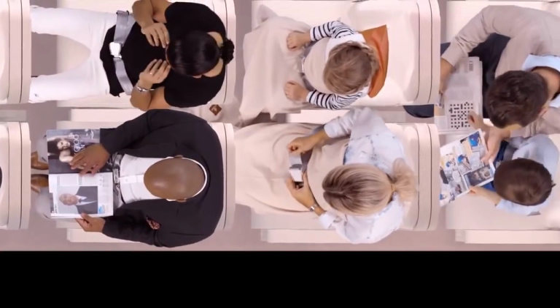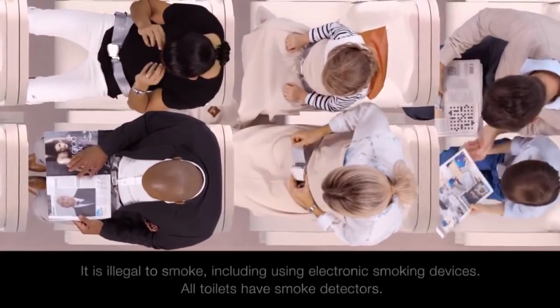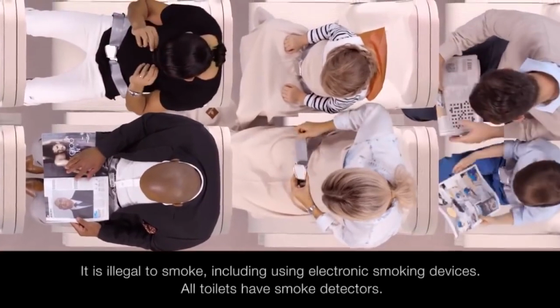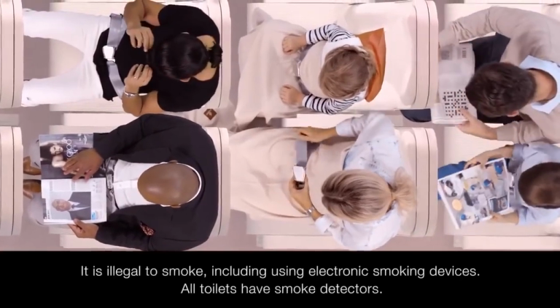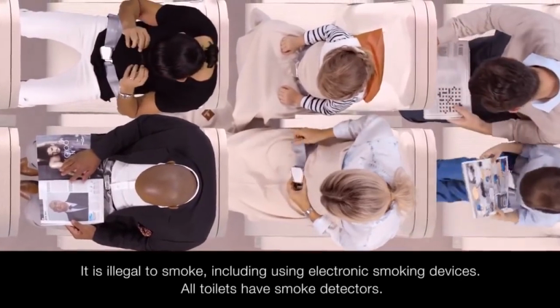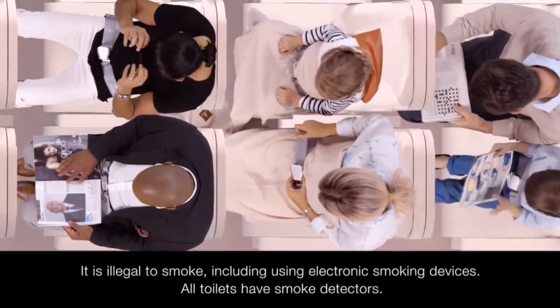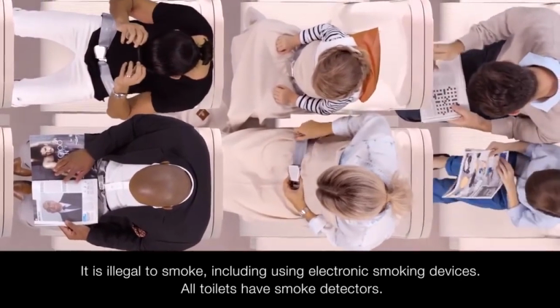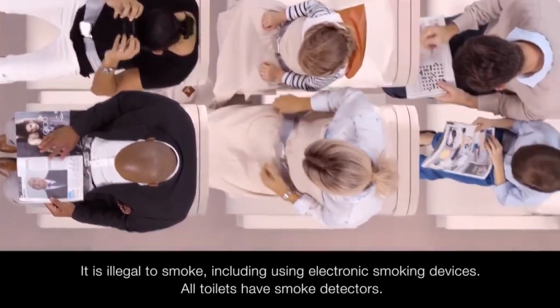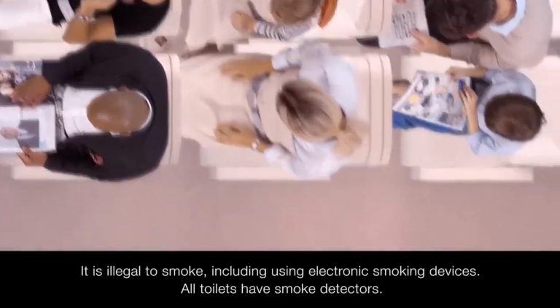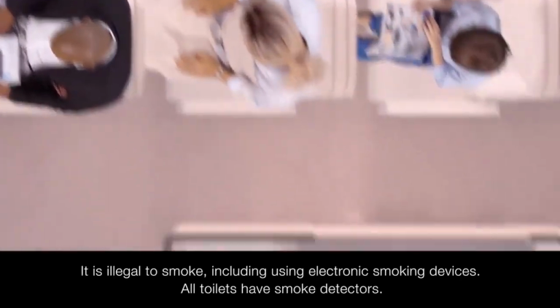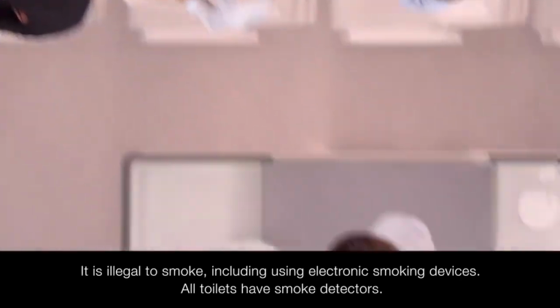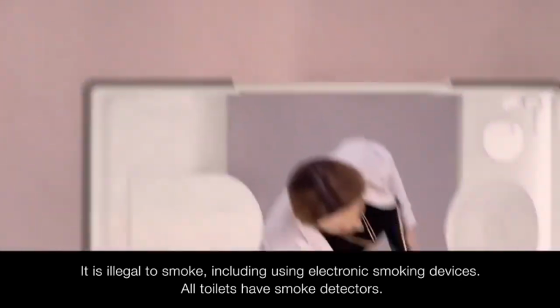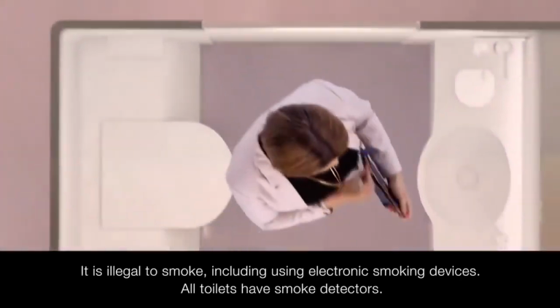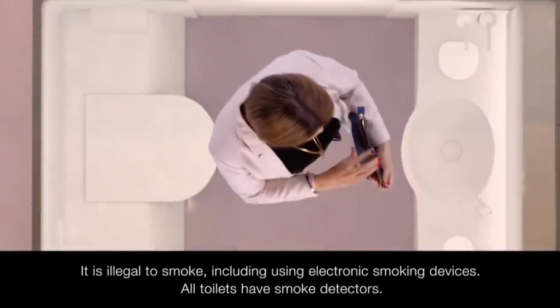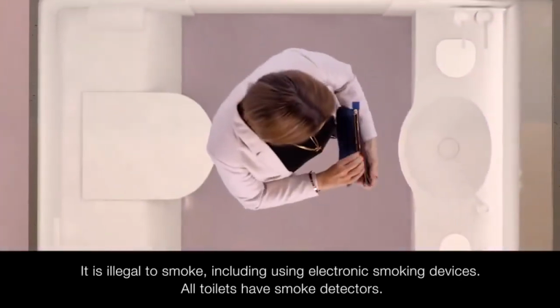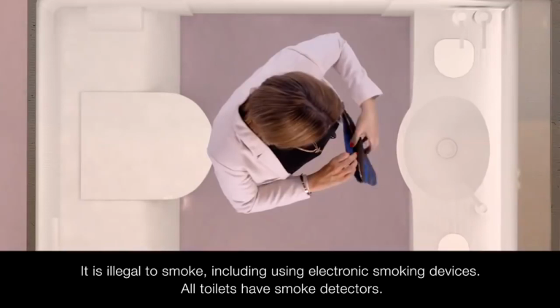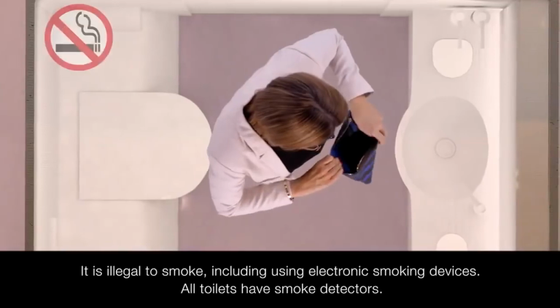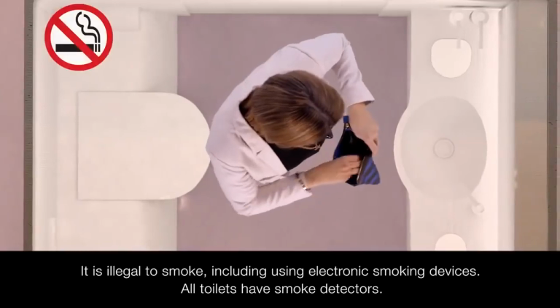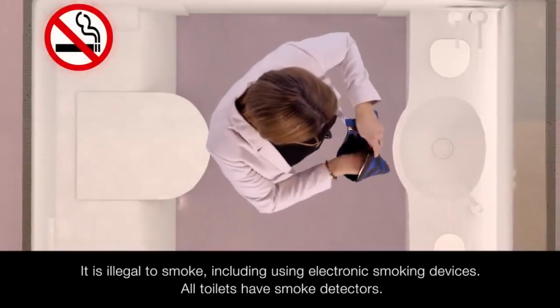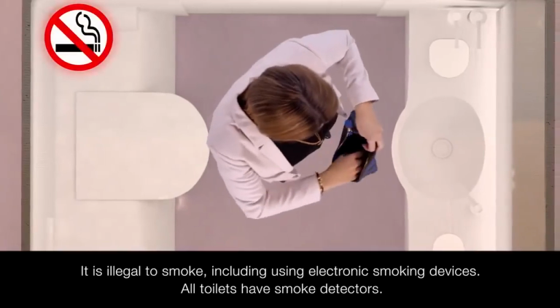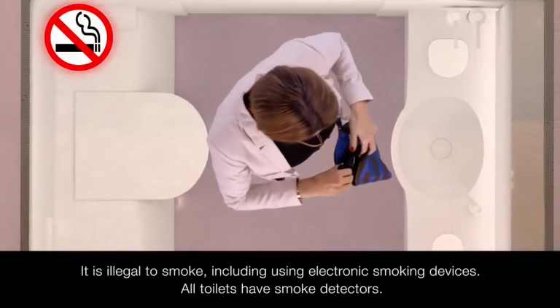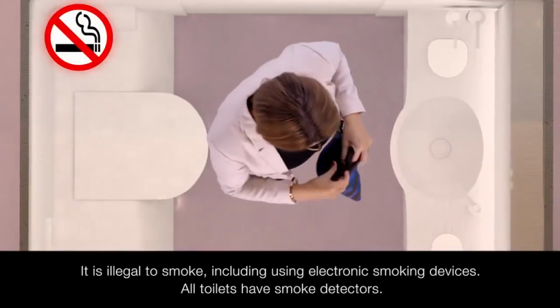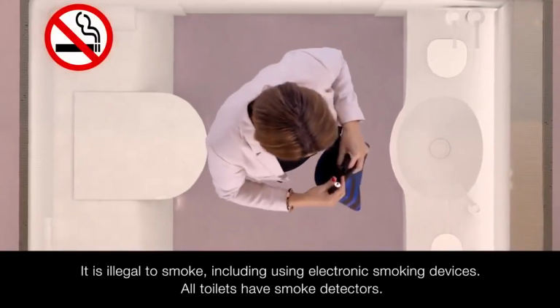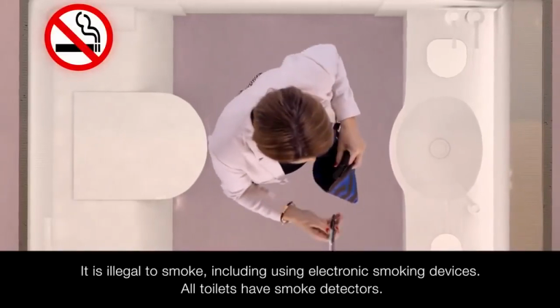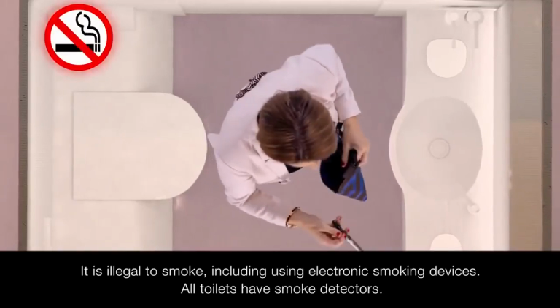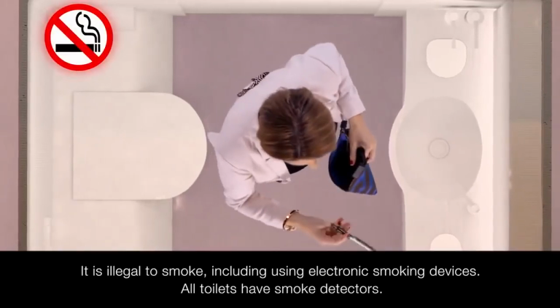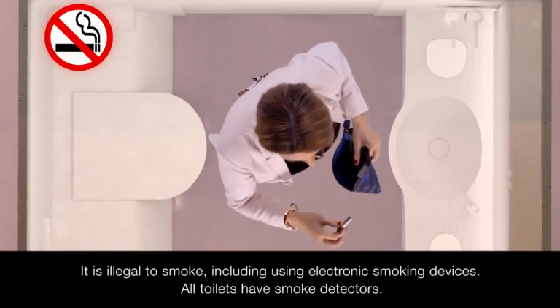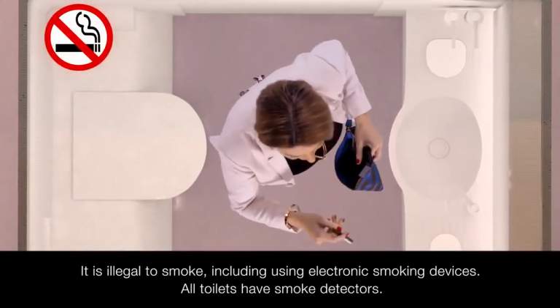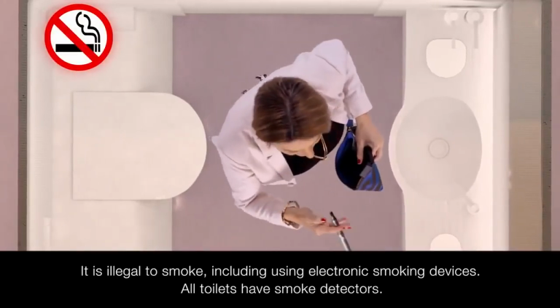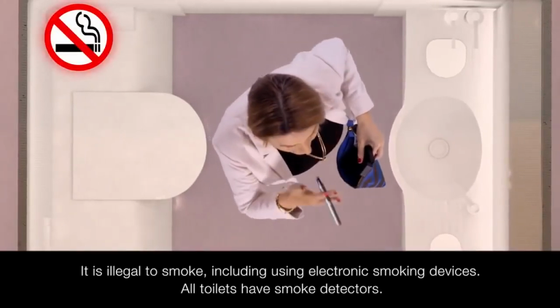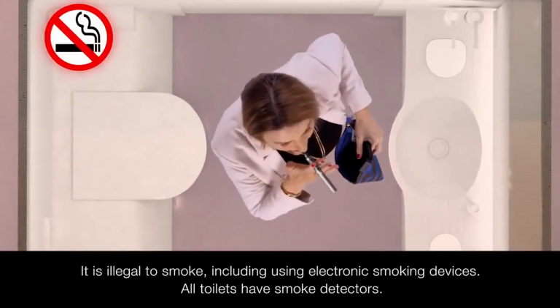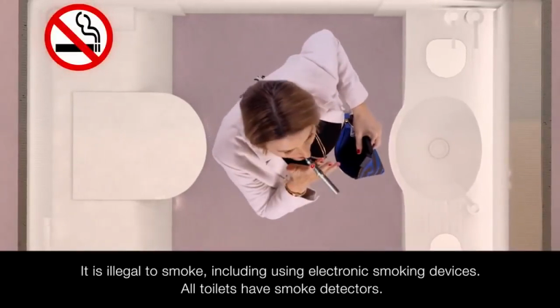It is illegal to smoke on board, including using or charging electronic smoking devices. All toilets have smoke detectors.